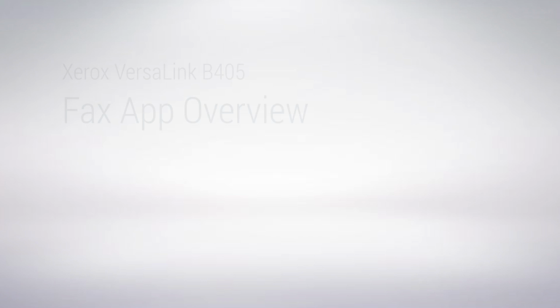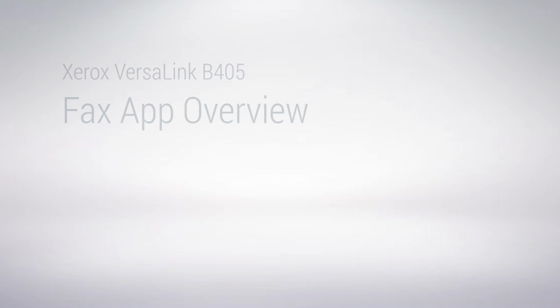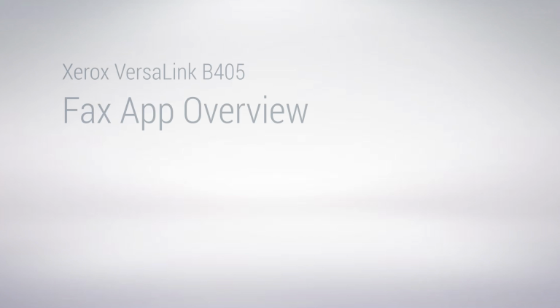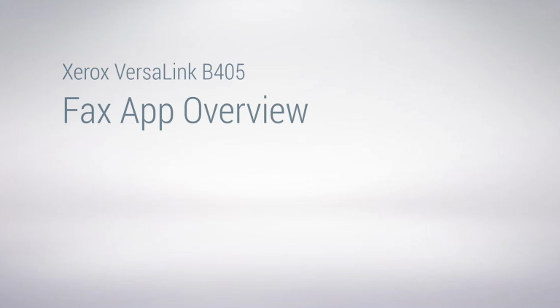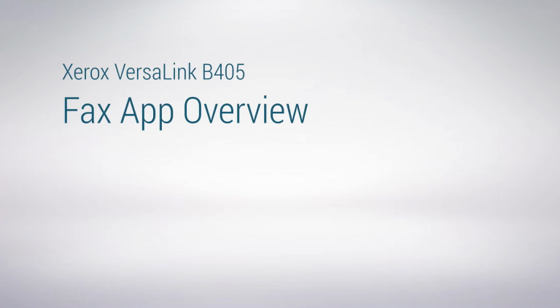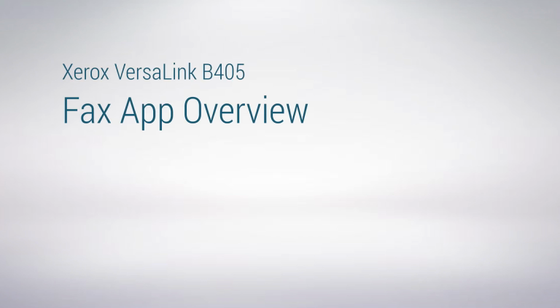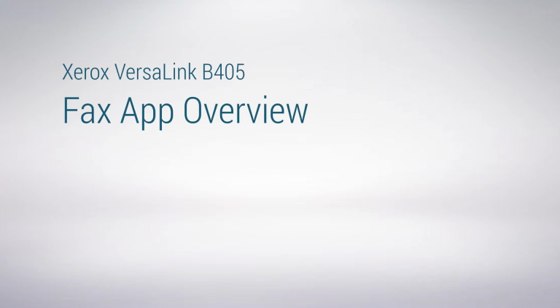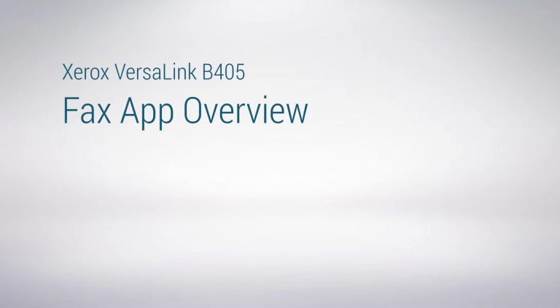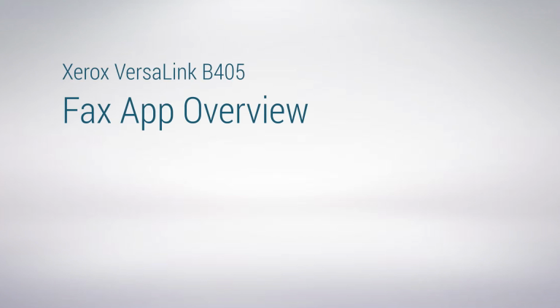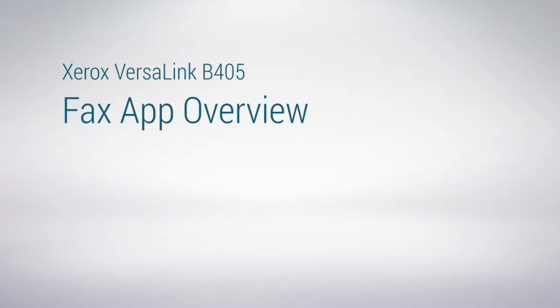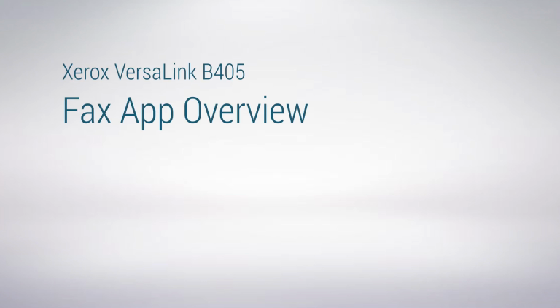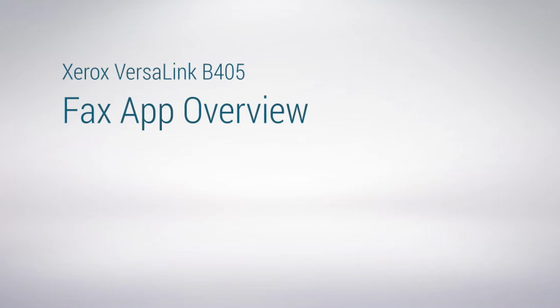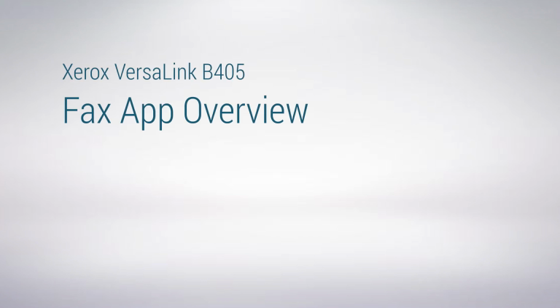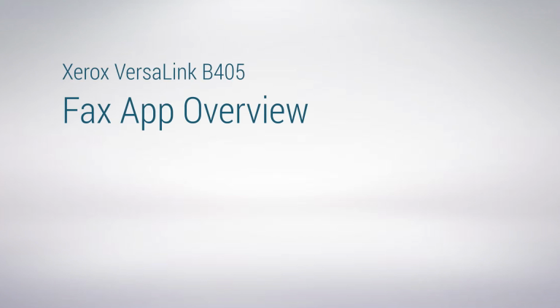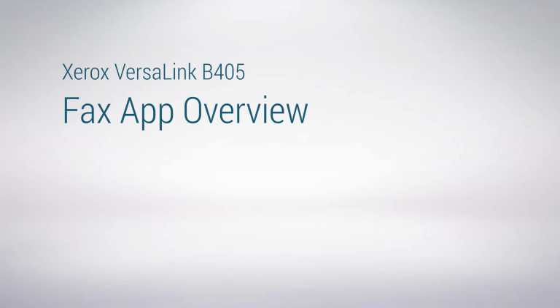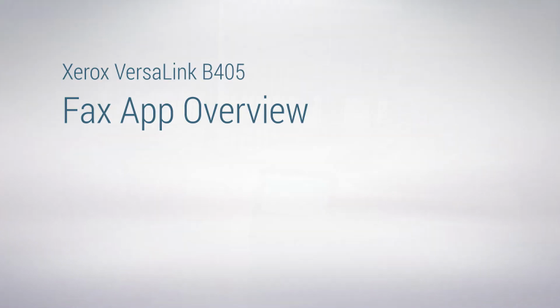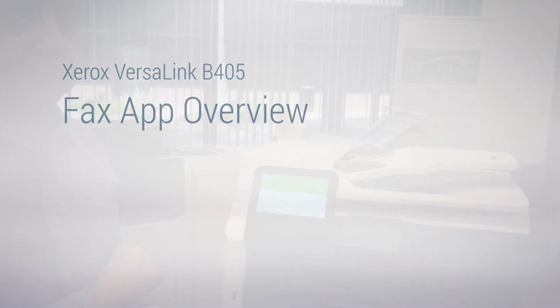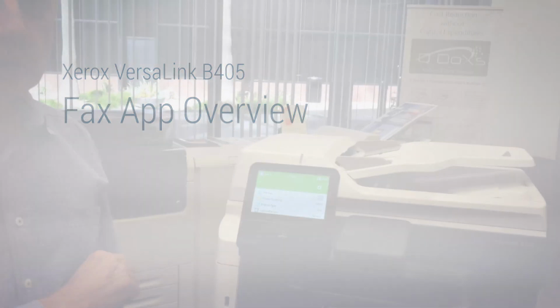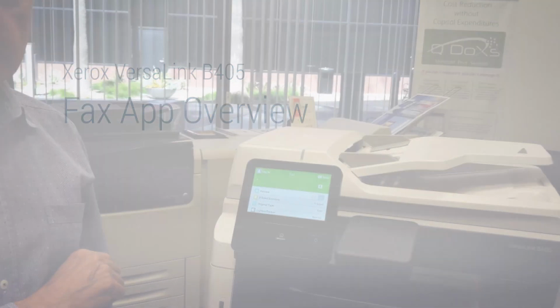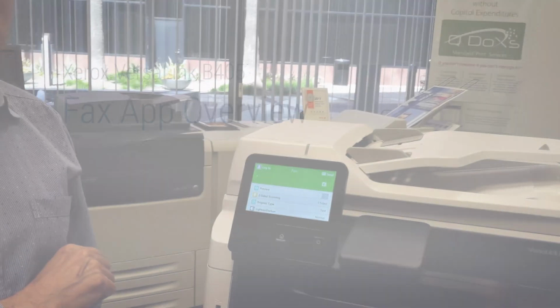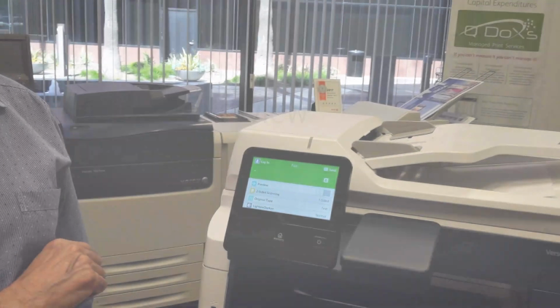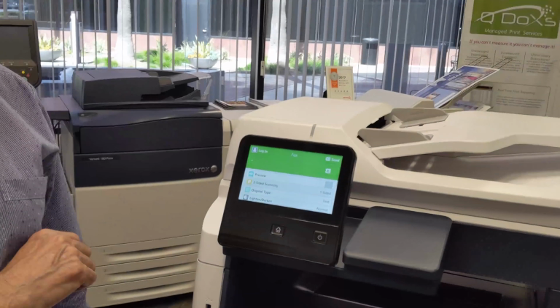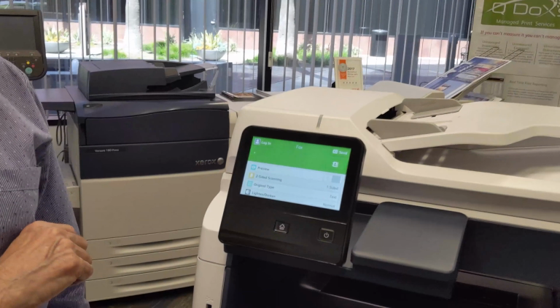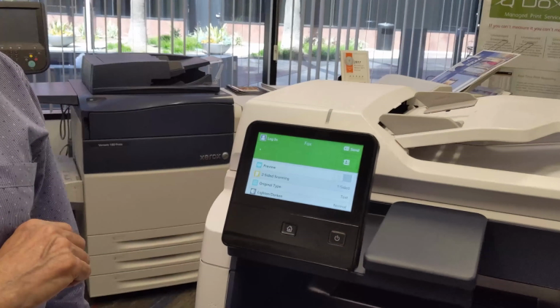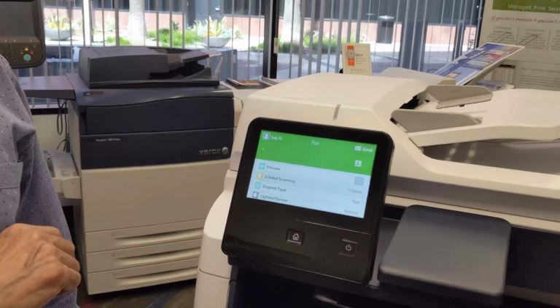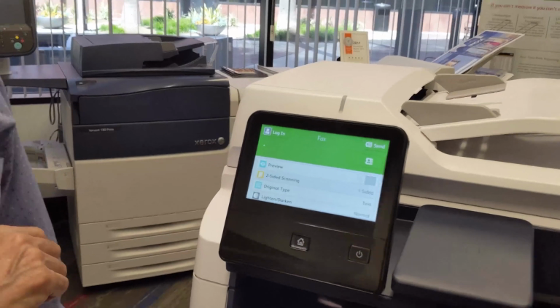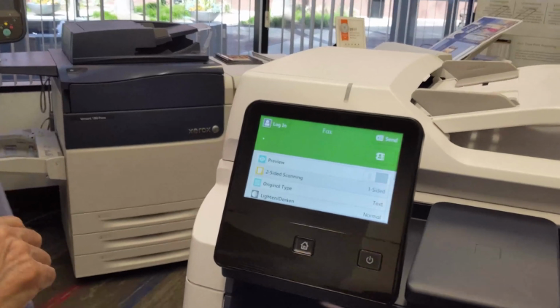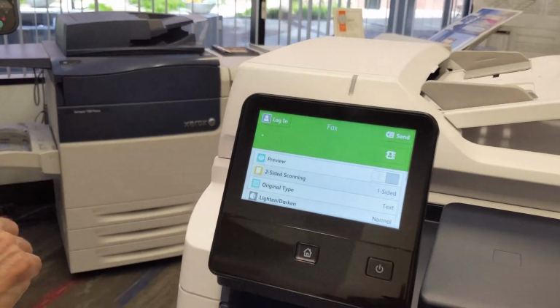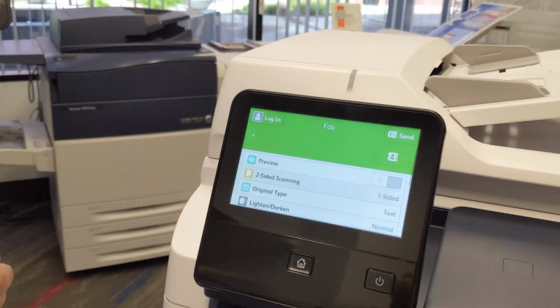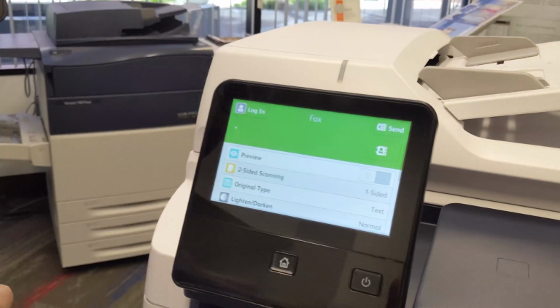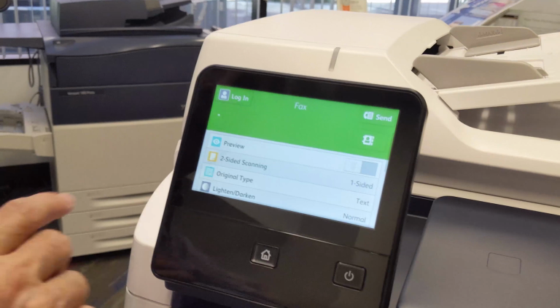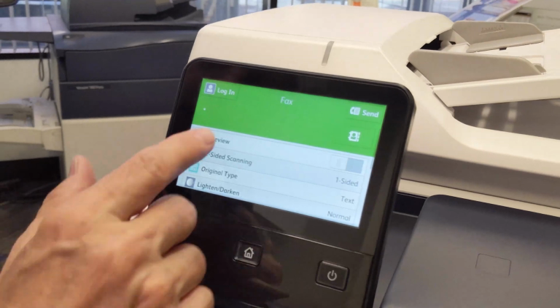Let's take a closer look at faxing. Faxing is very similar to copying and email scanning.